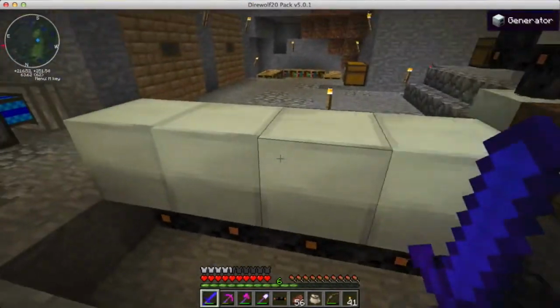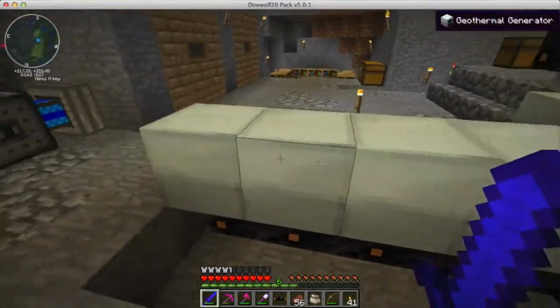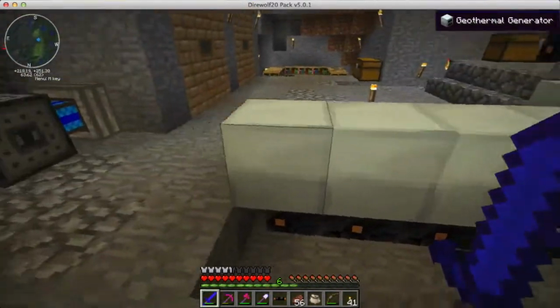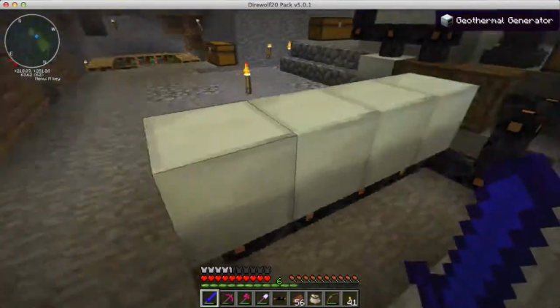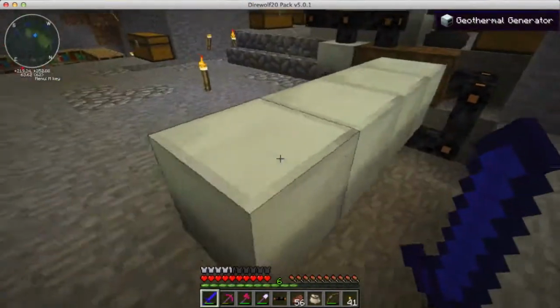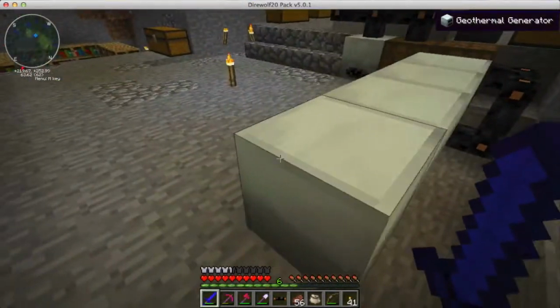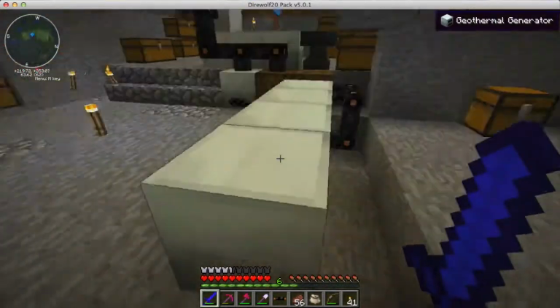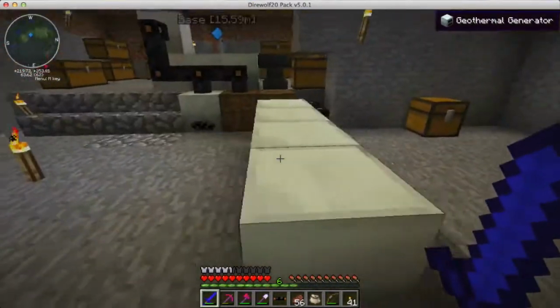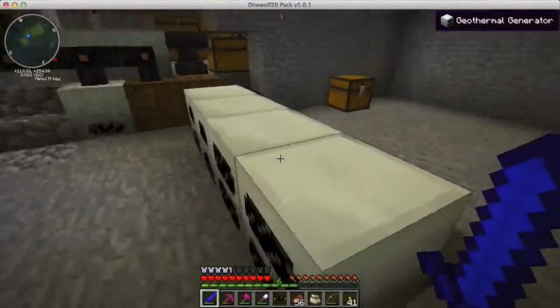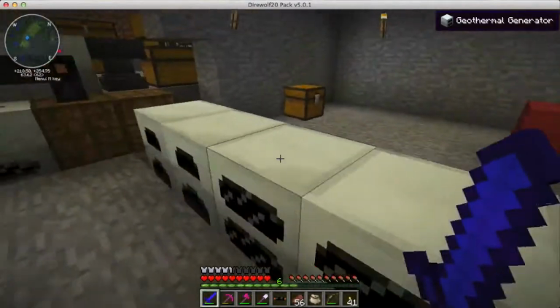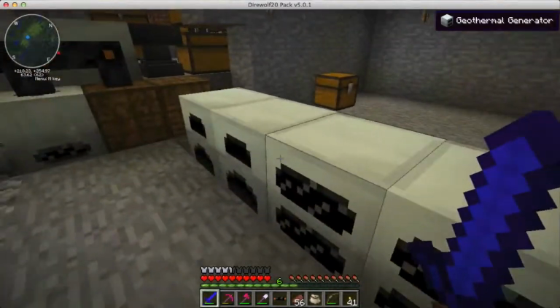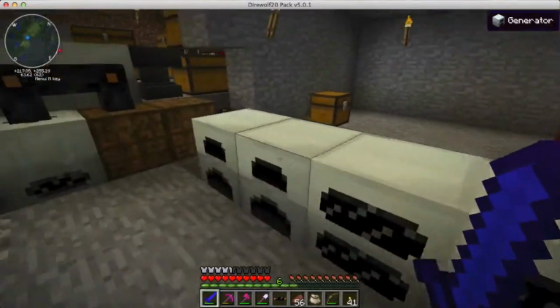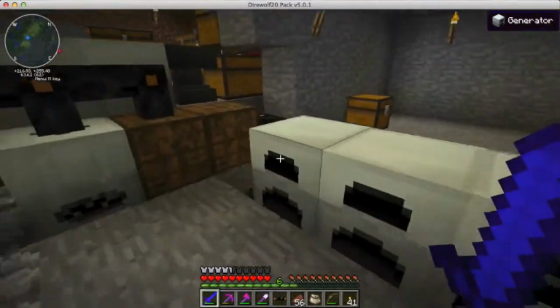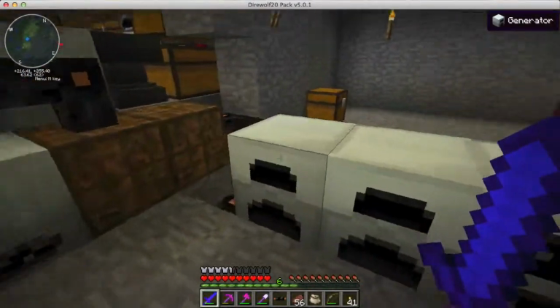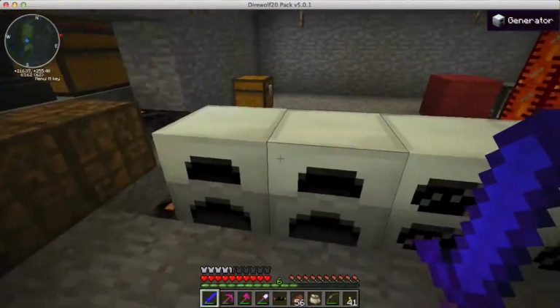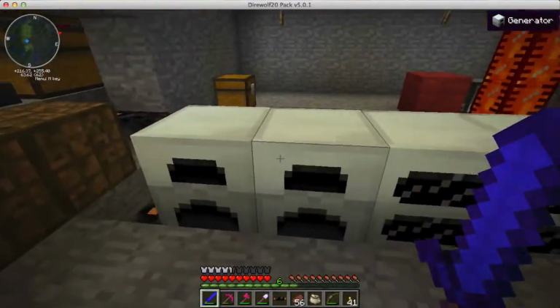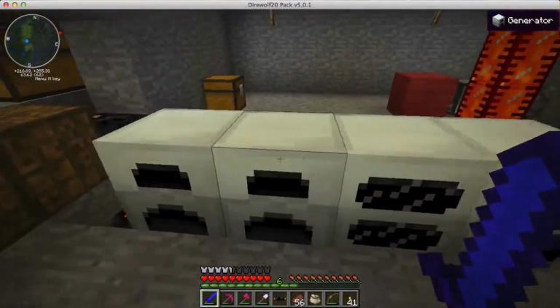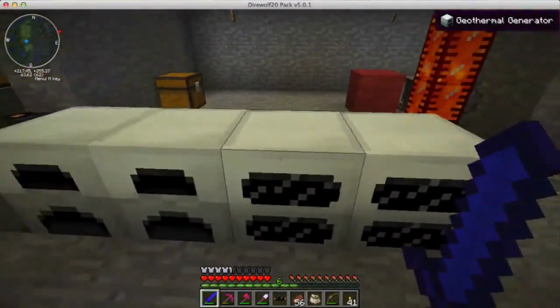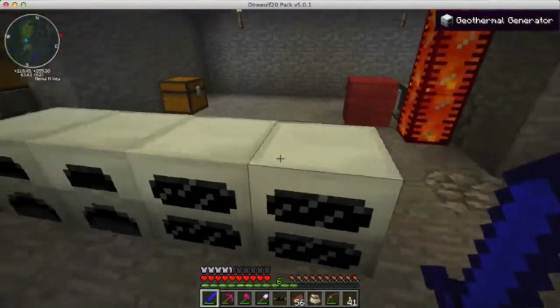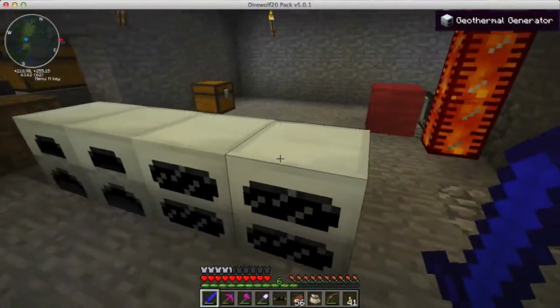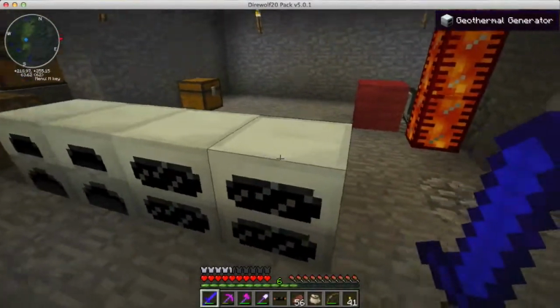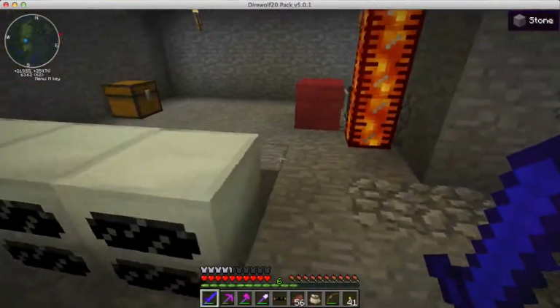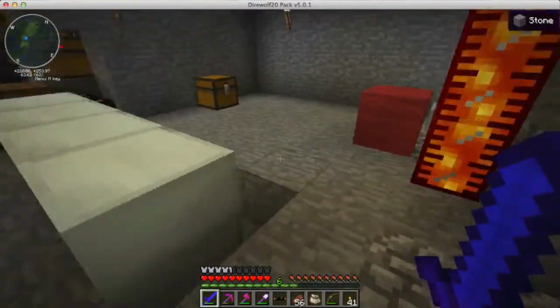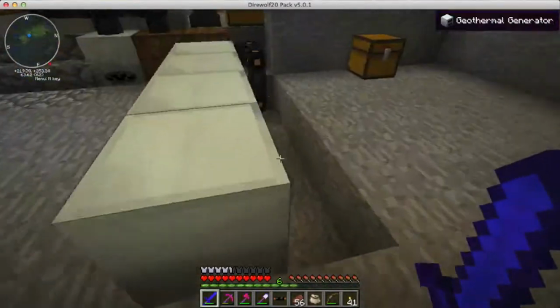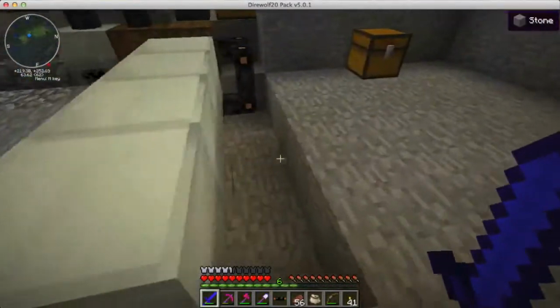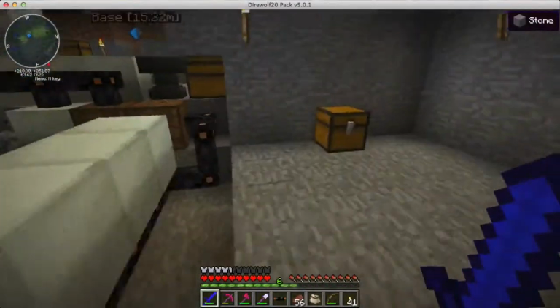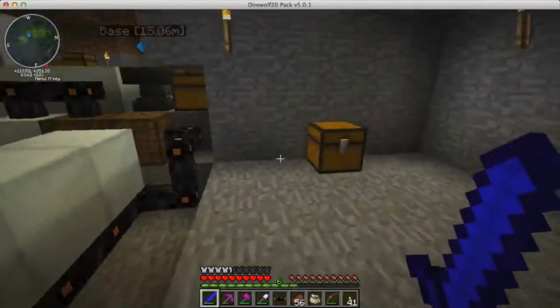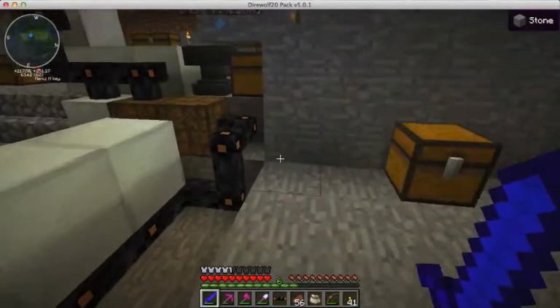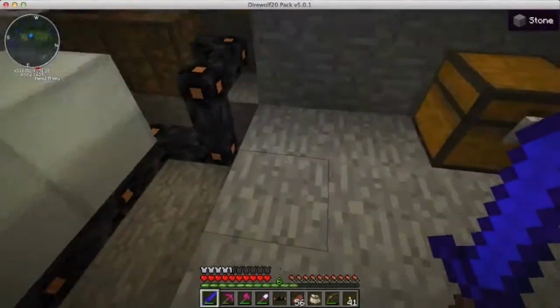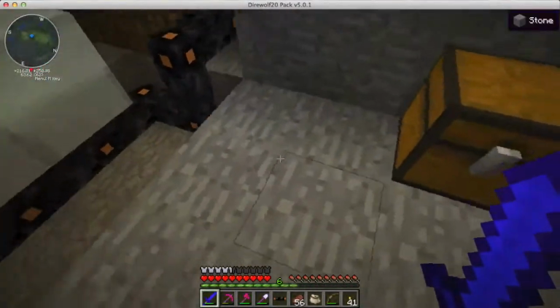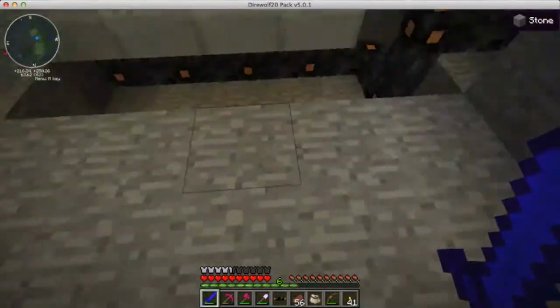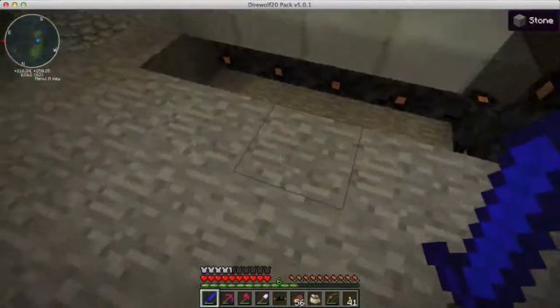I'm going to be running the pipes that are going to bring the lava to these geothermal generators. These two aren't geothermal generators, but there's going to be more - I'm going to have more over here. I'll have those pipes along the back. I moved the cables underneath now, so the first thing I want to do is make those pipes.